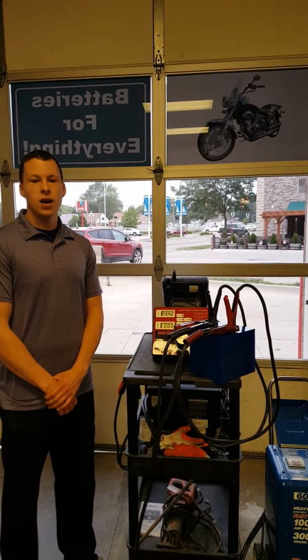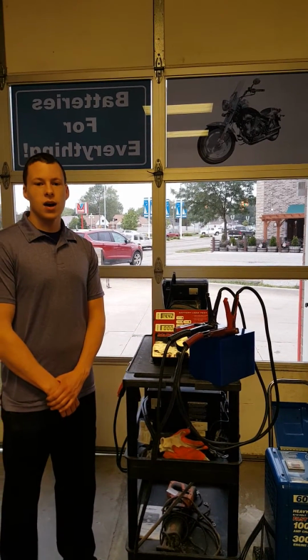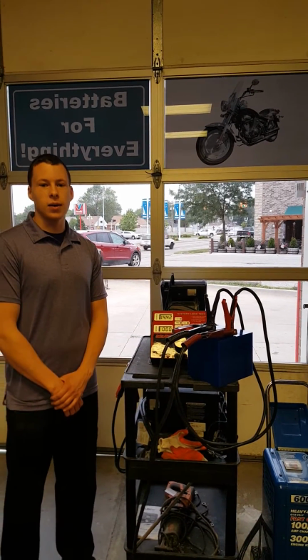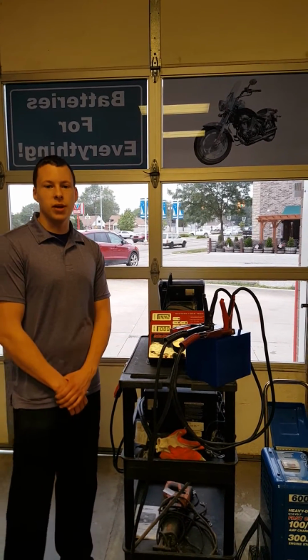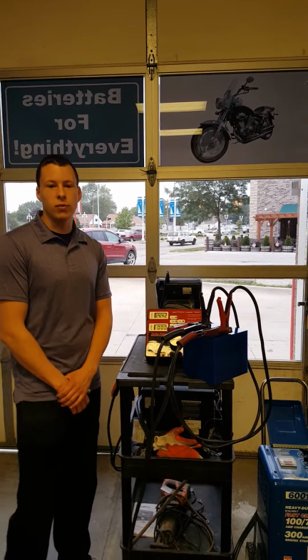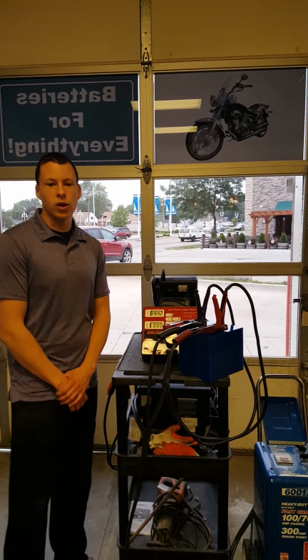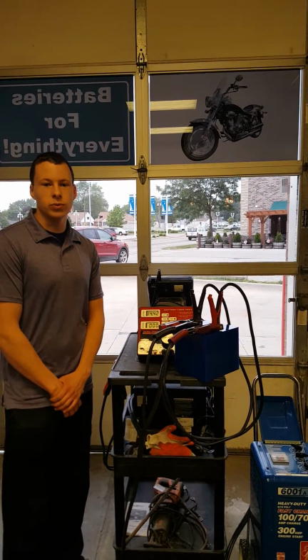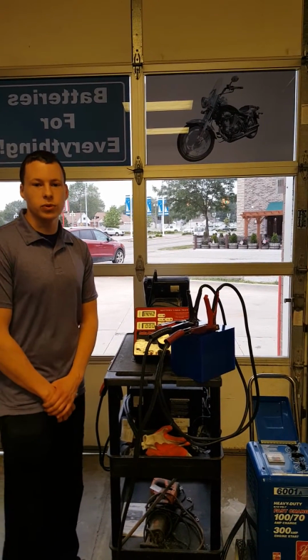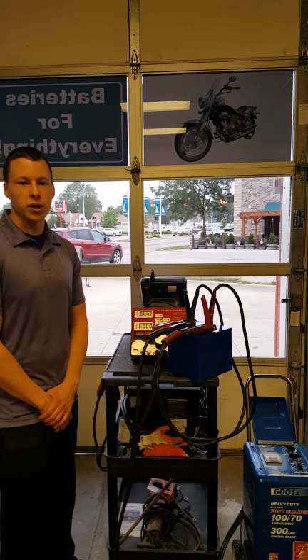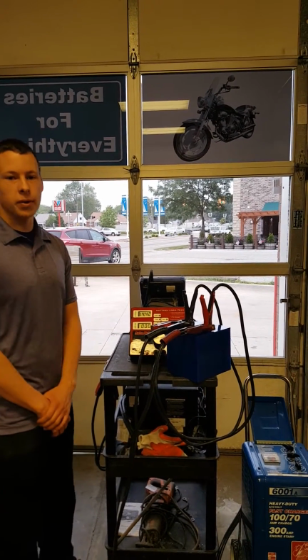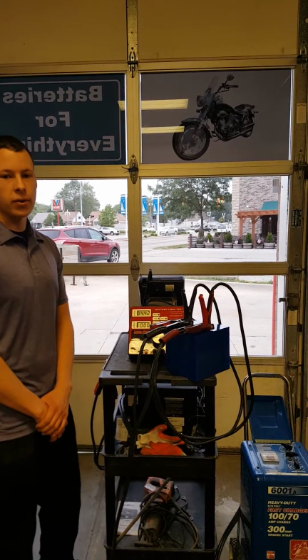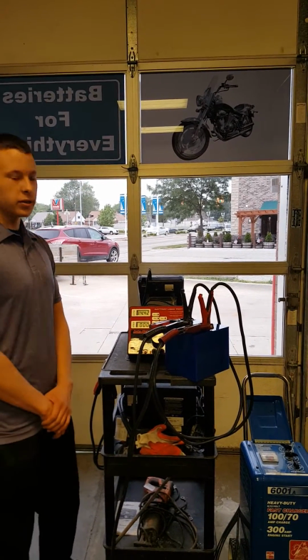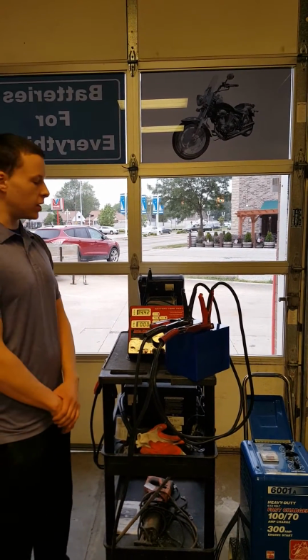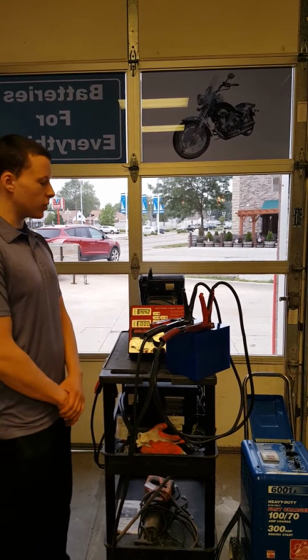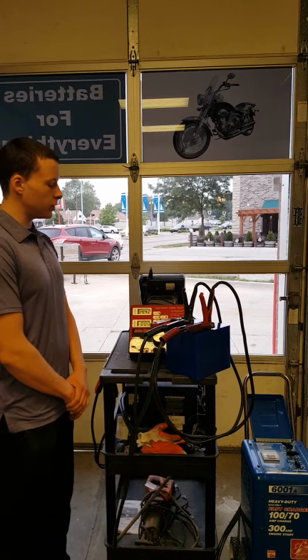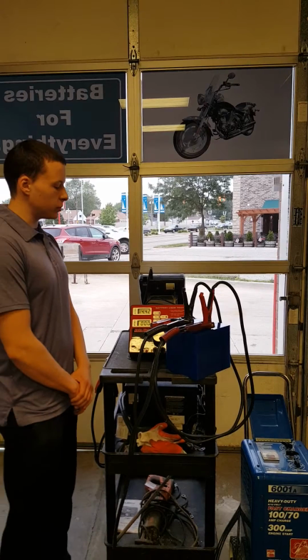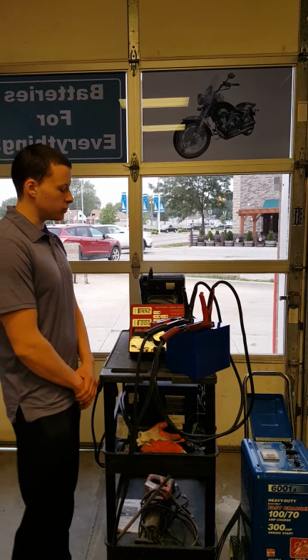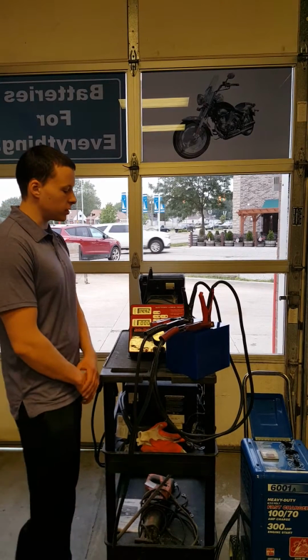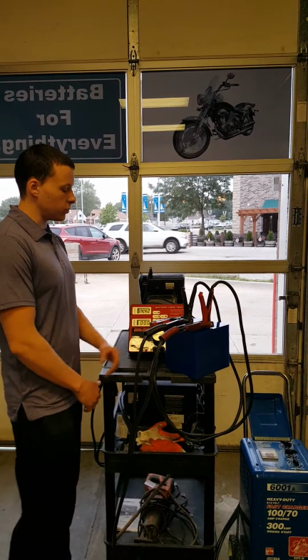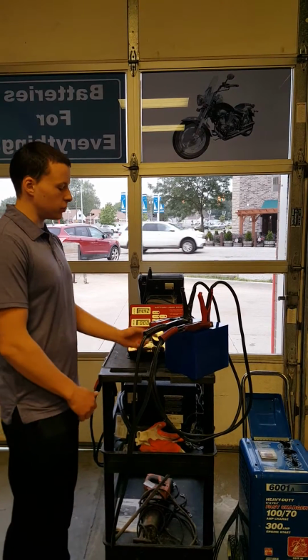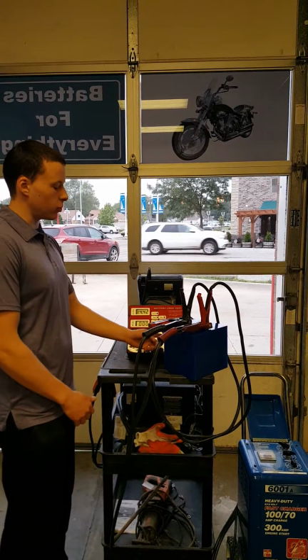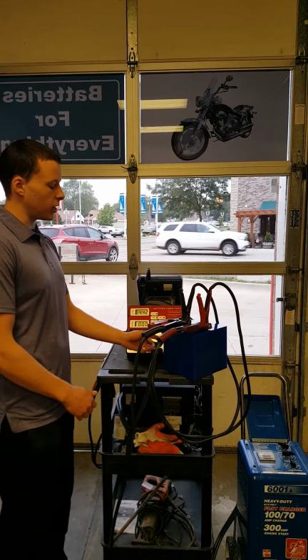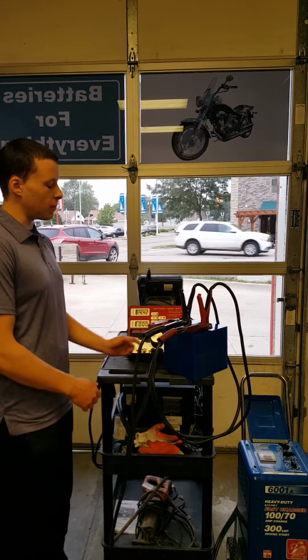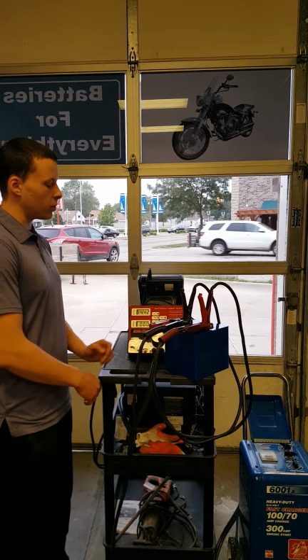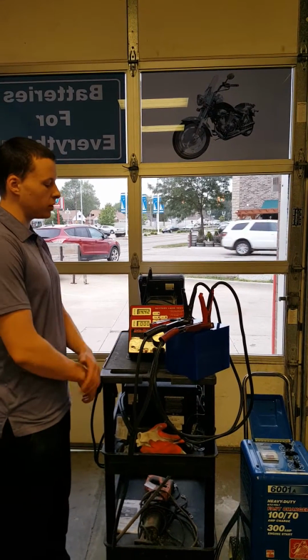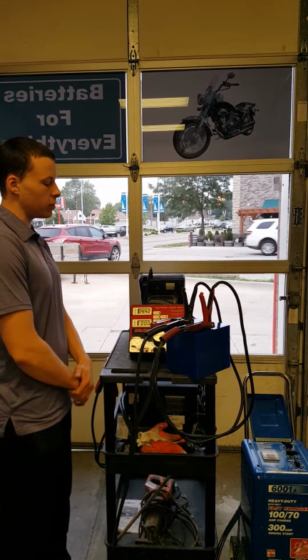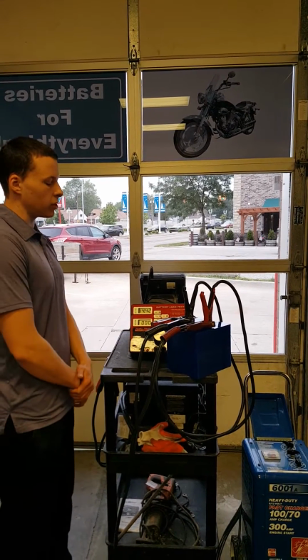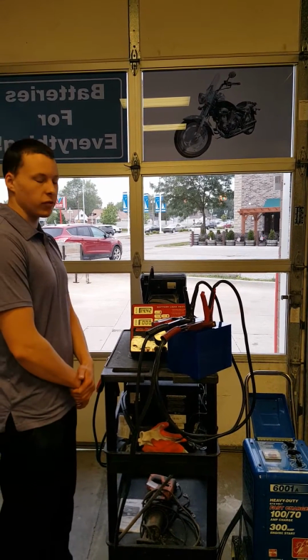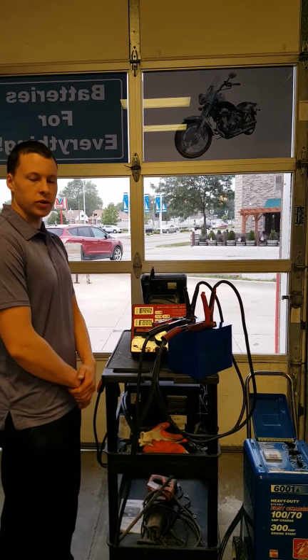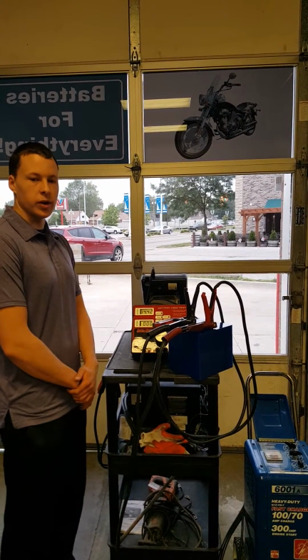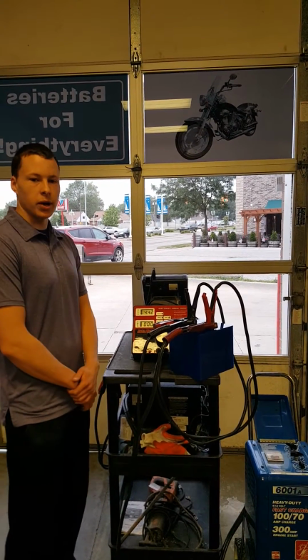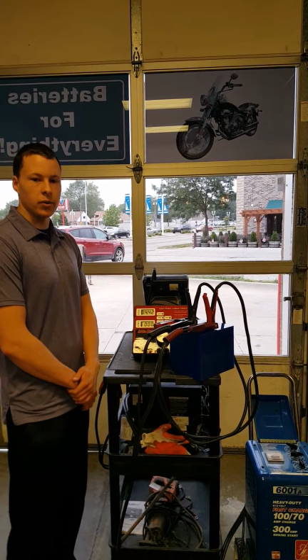Hi, I'm Kevin Ross with Juicebox Battery. Today we're going to be doing some testing with our 20 amp hour lithium iron phosphate battery.